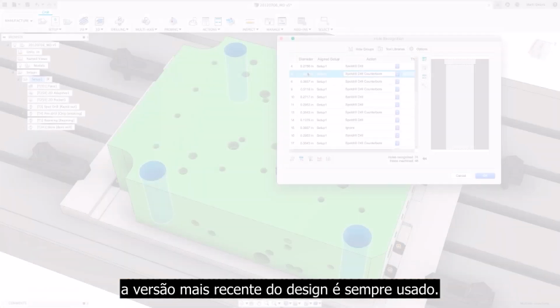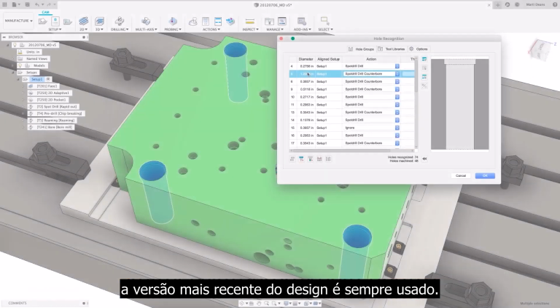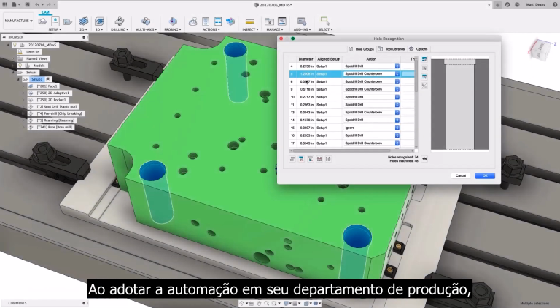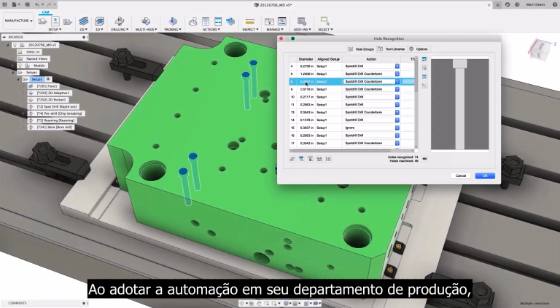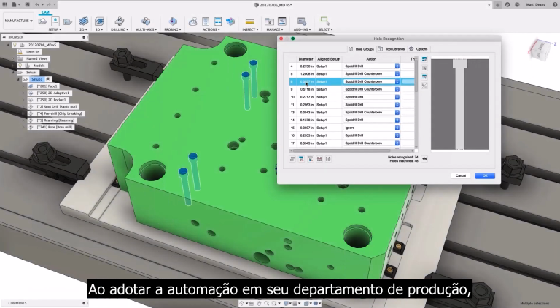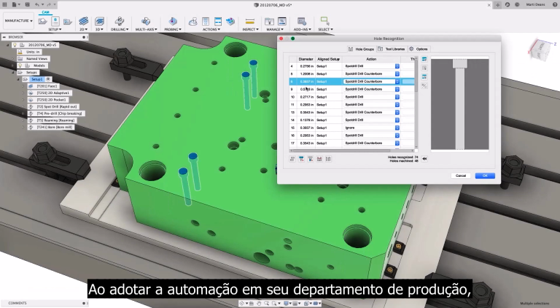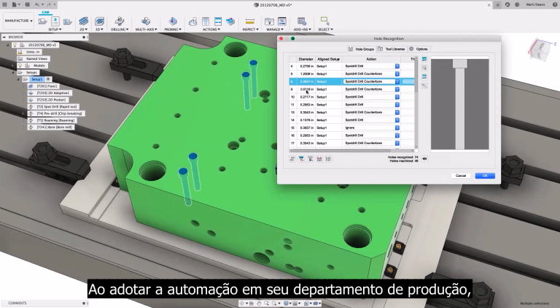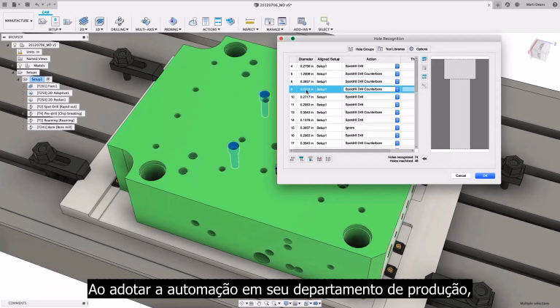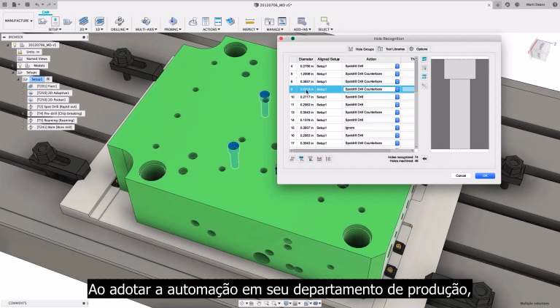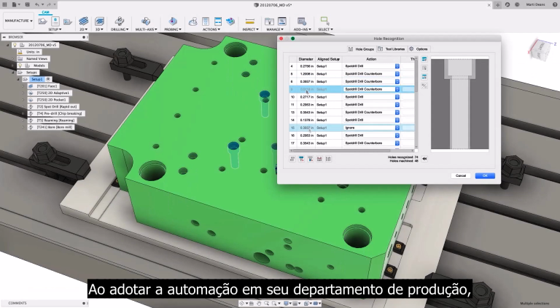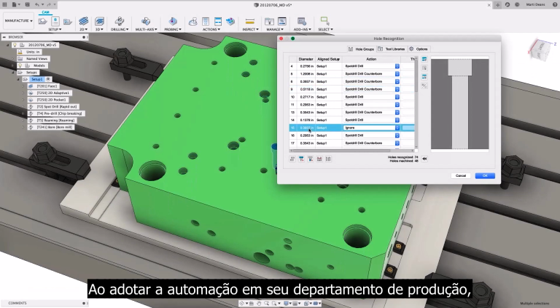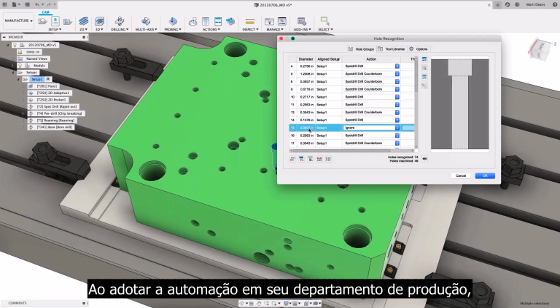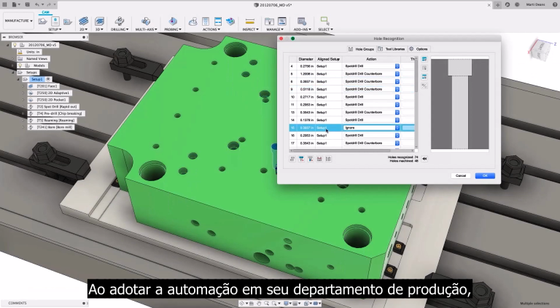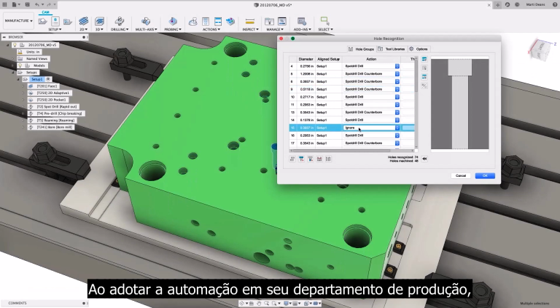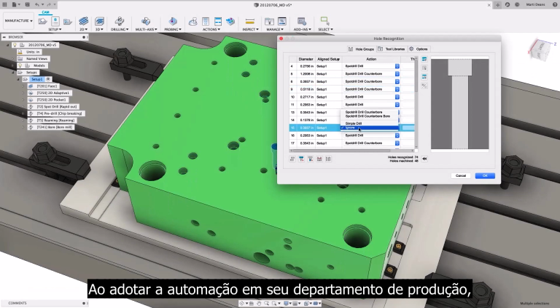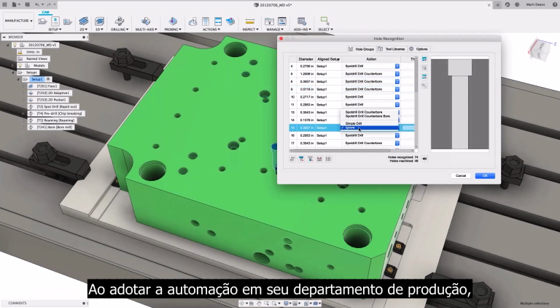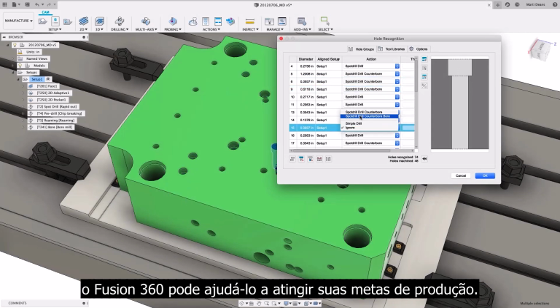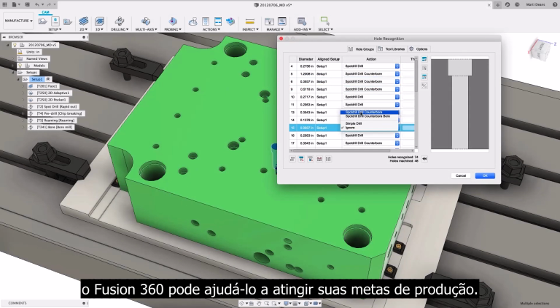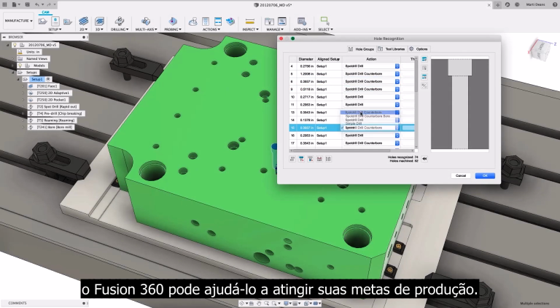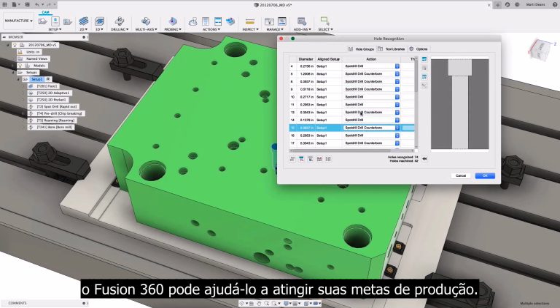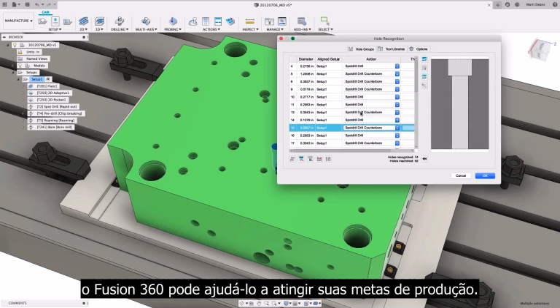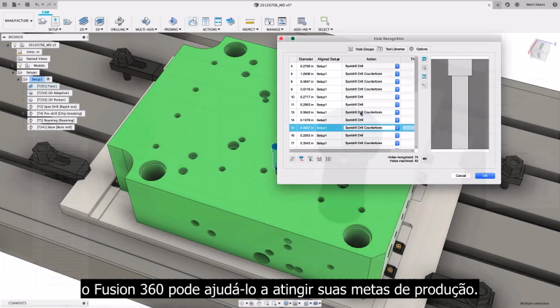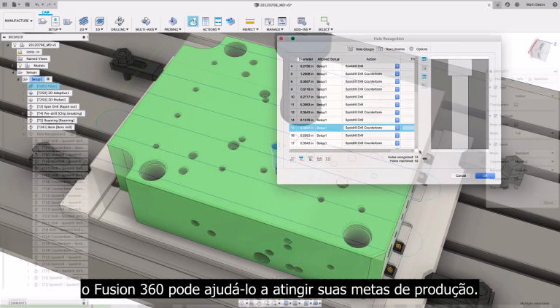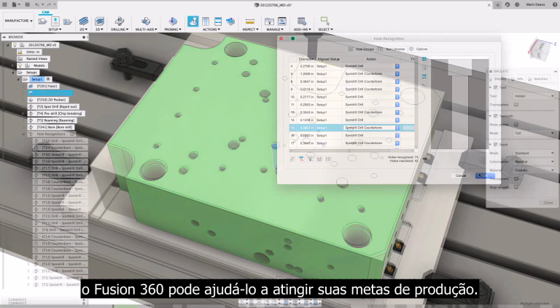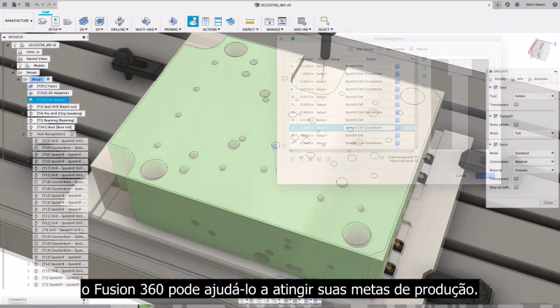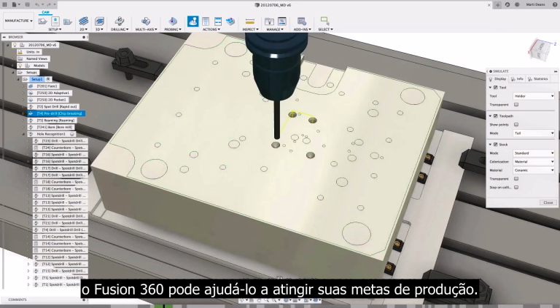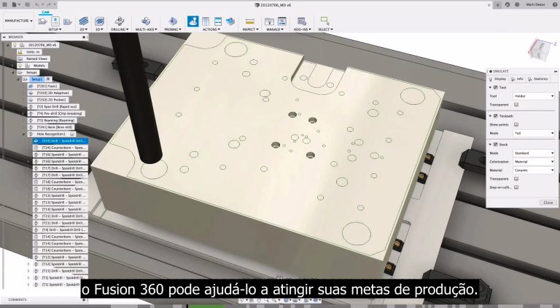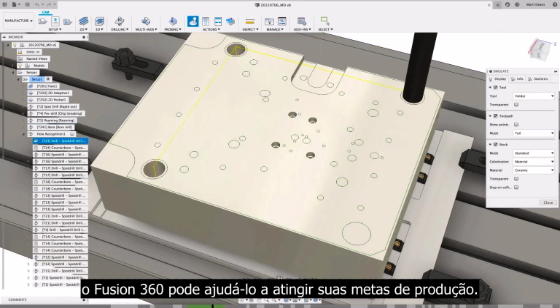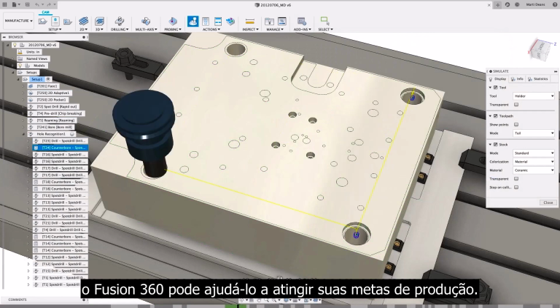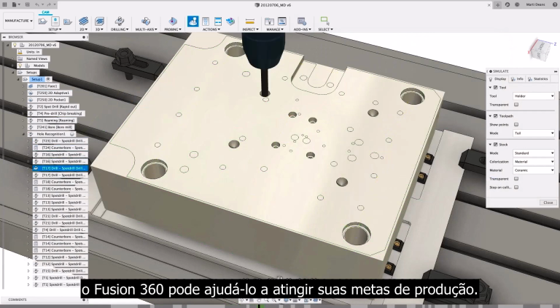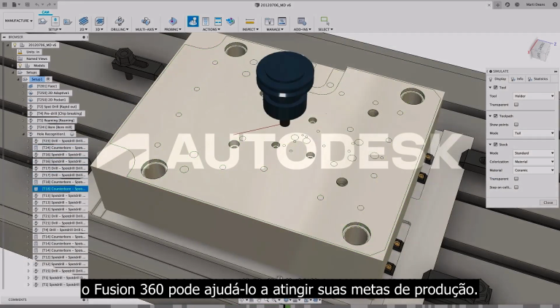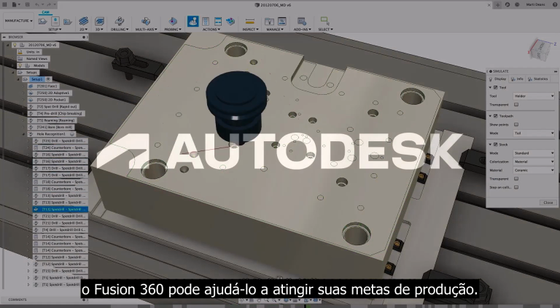By embracing automation in your manufacturing department, Fusion 360 can help you to achieve your production goals.